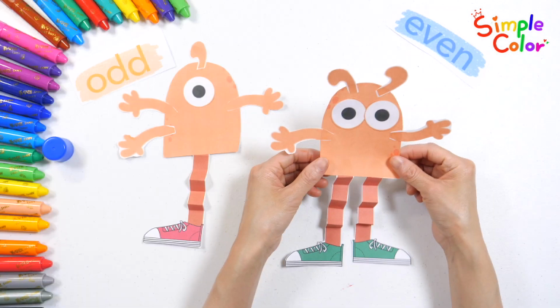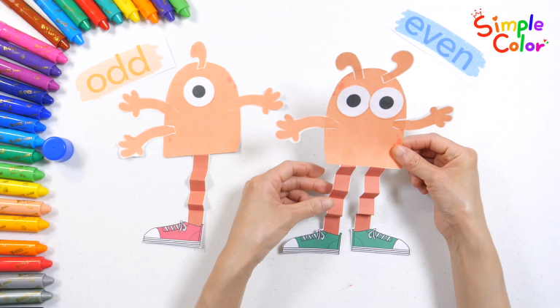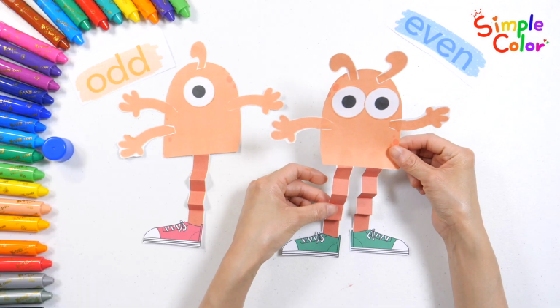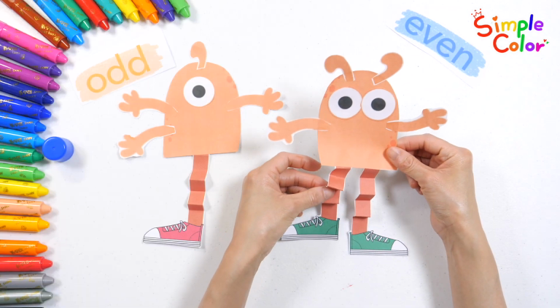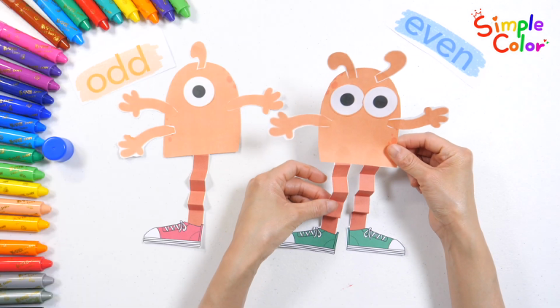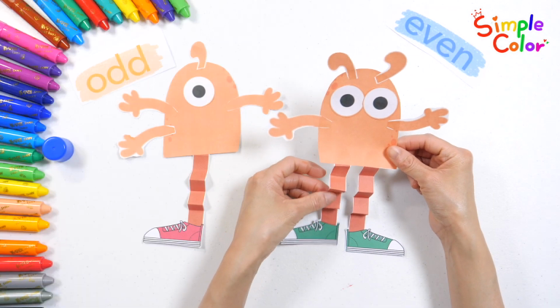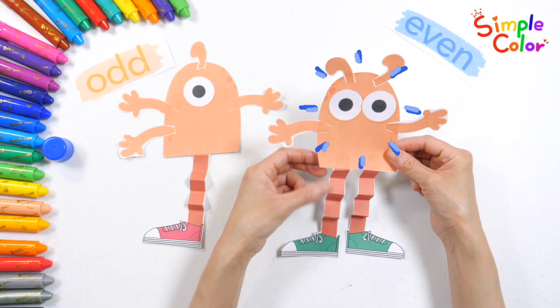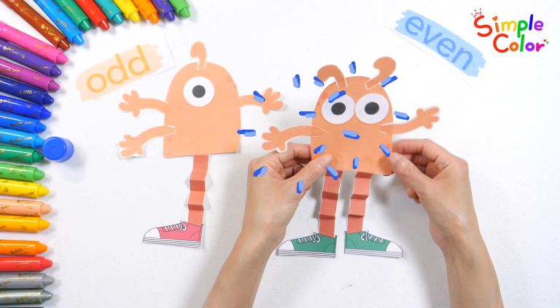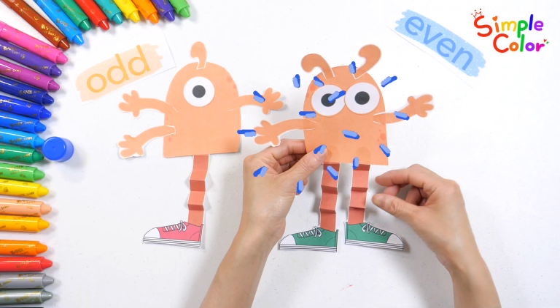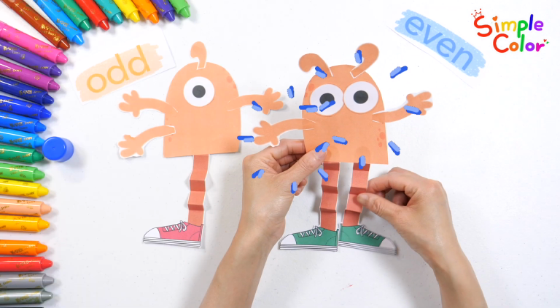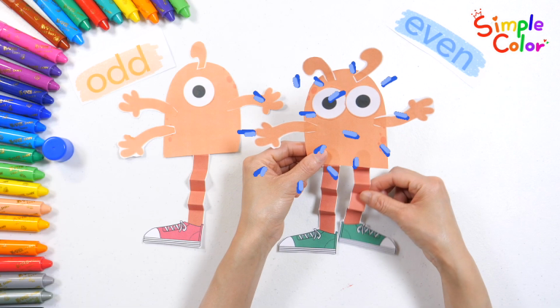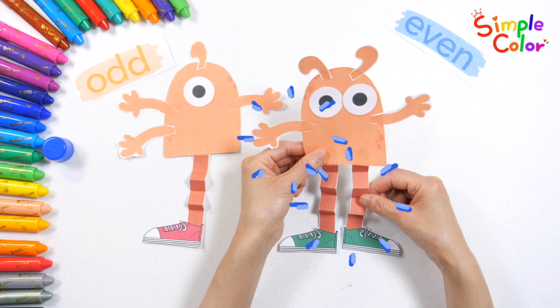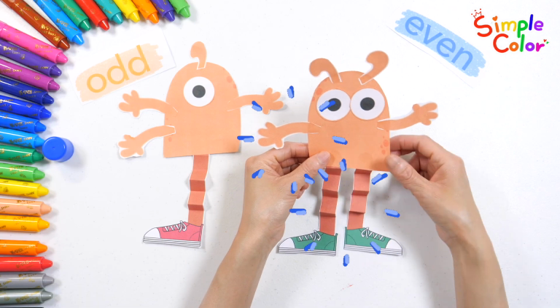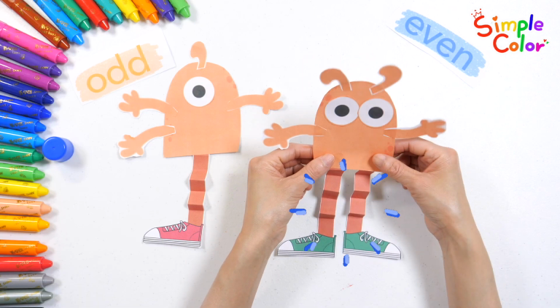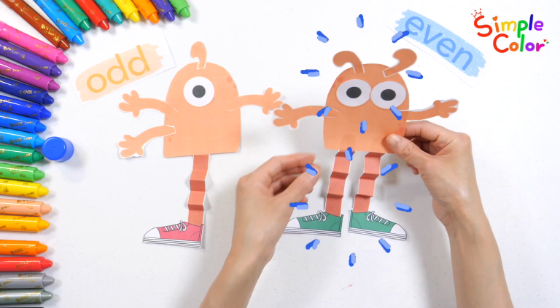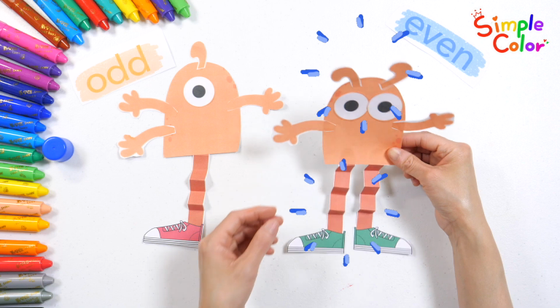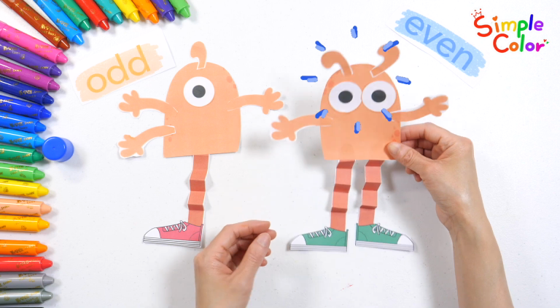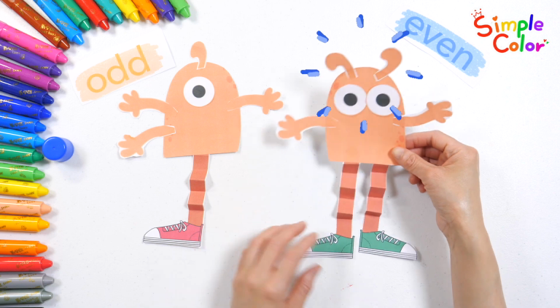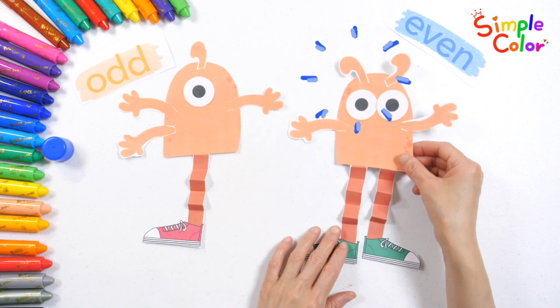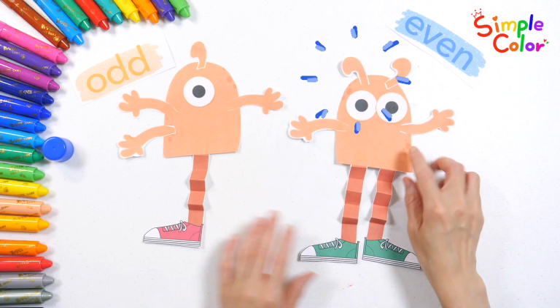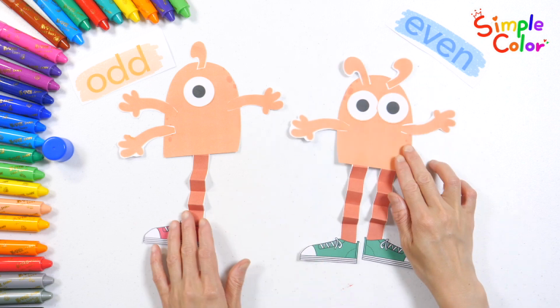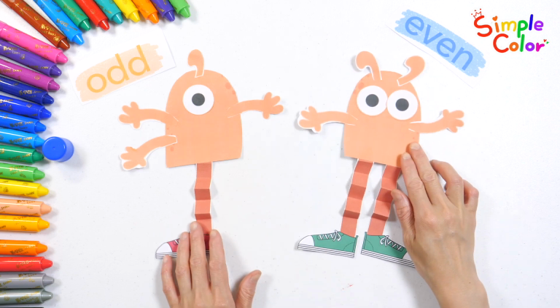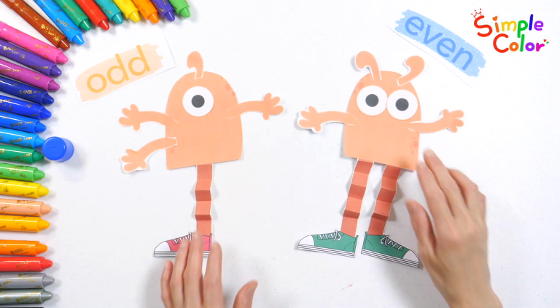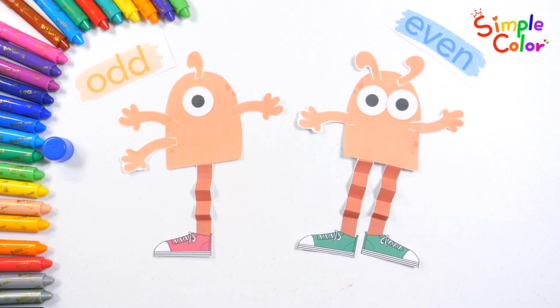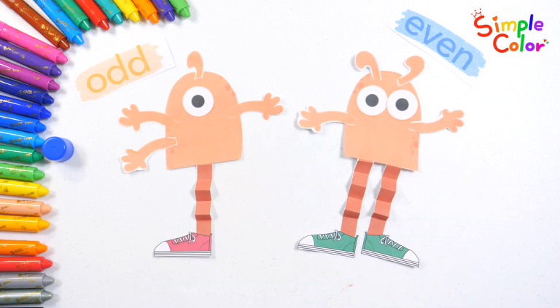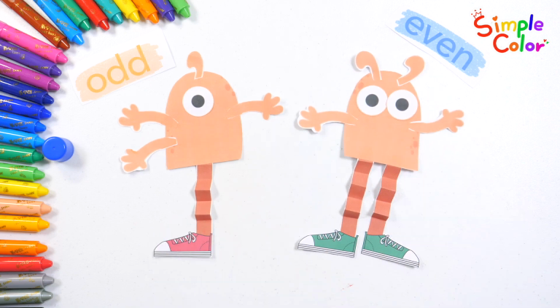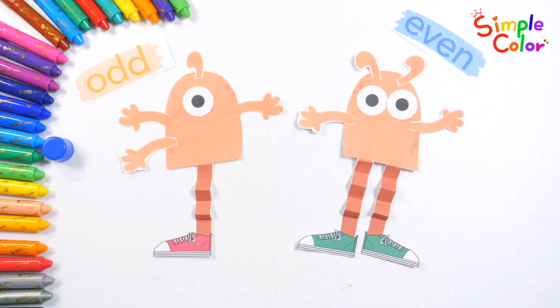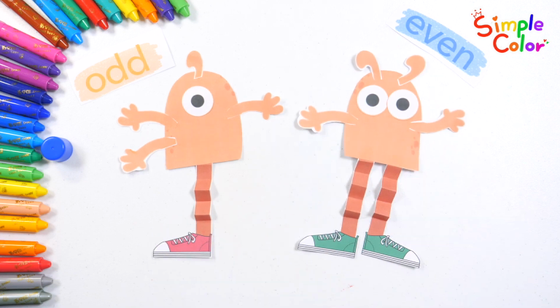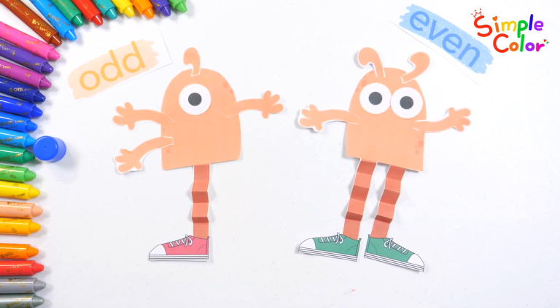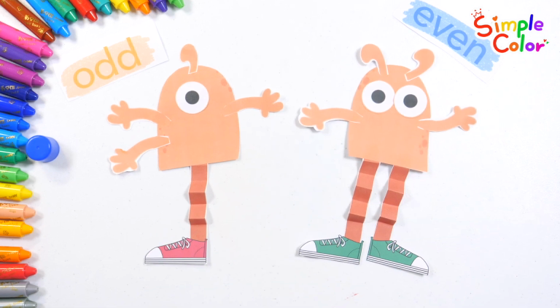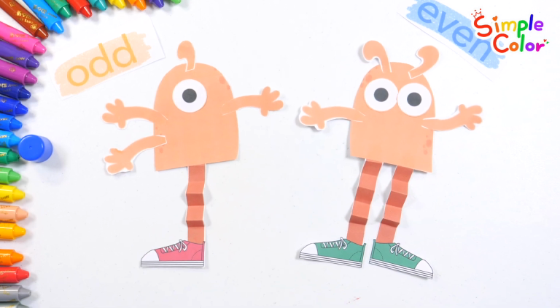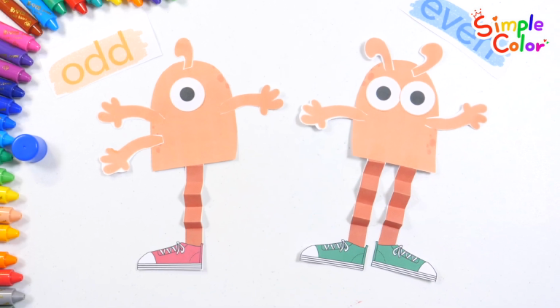Its eyes, arms, legs, and horns are all even numbers. Good job!